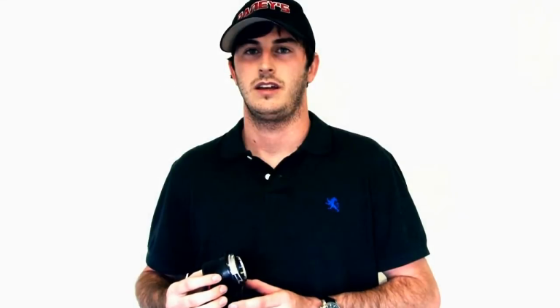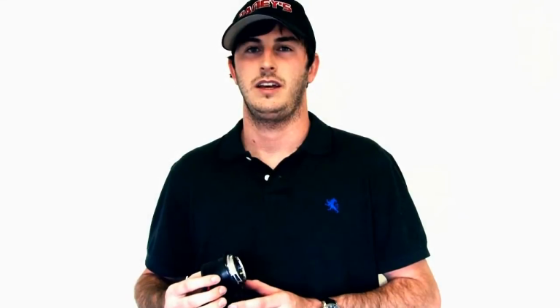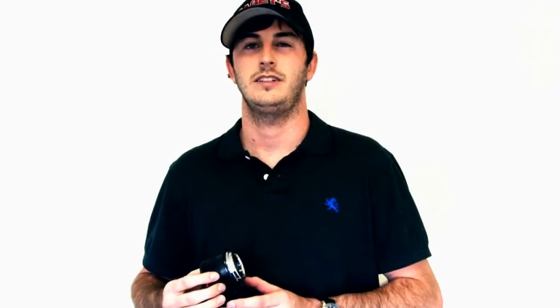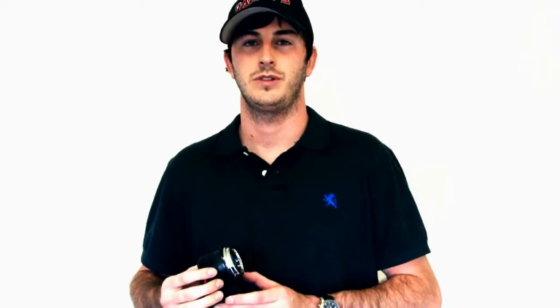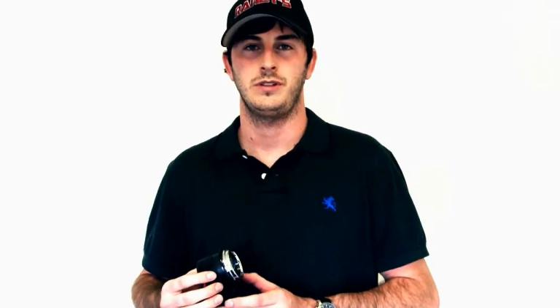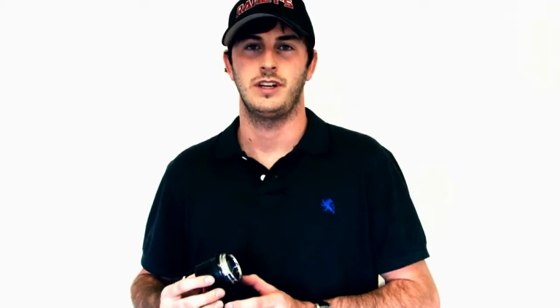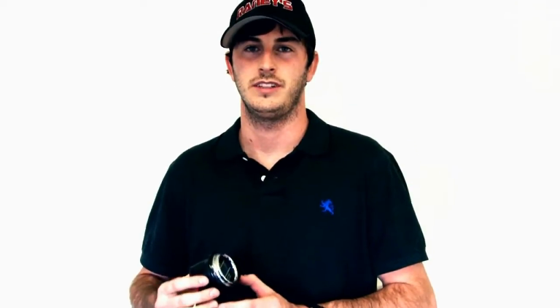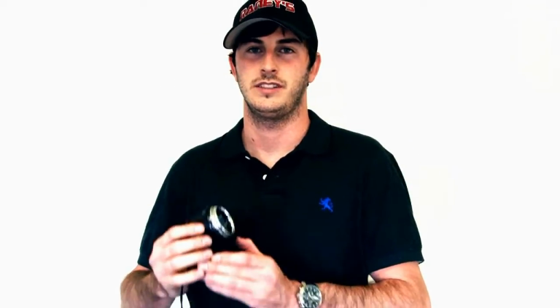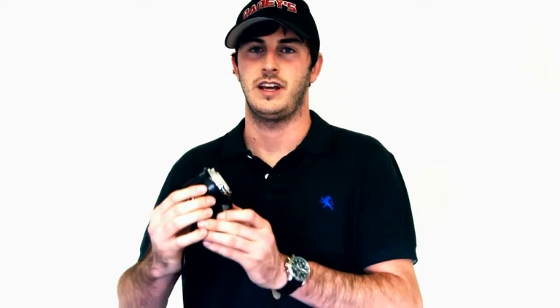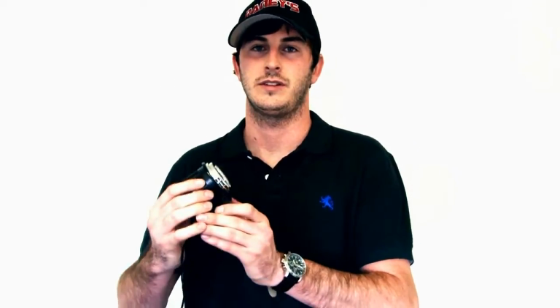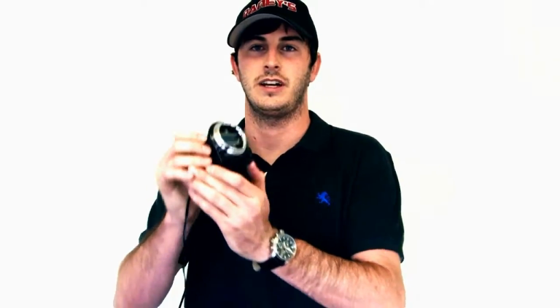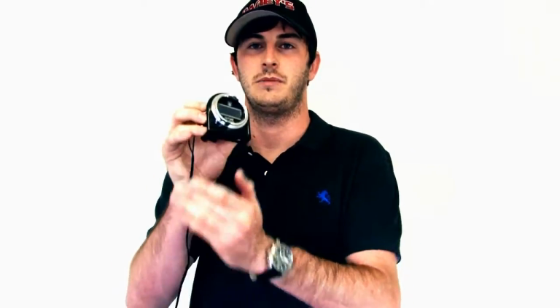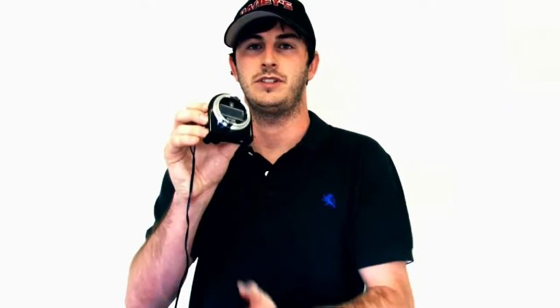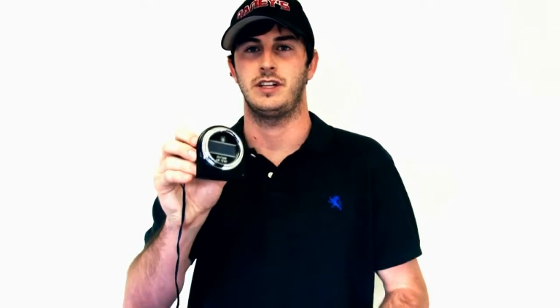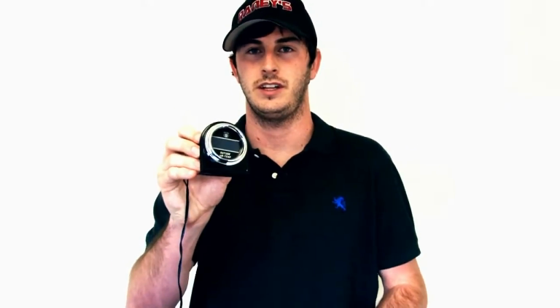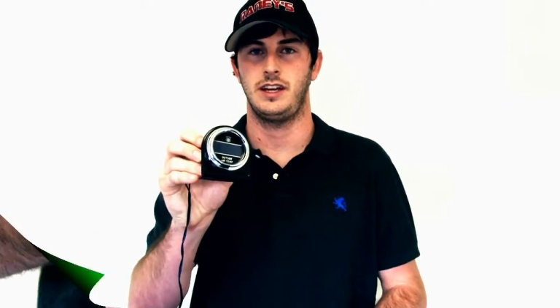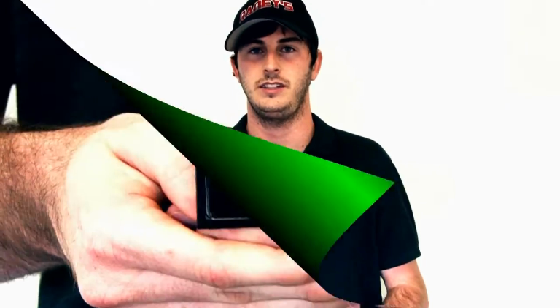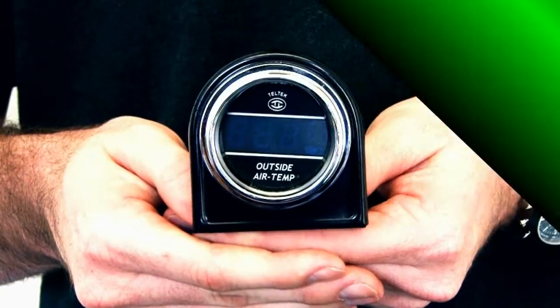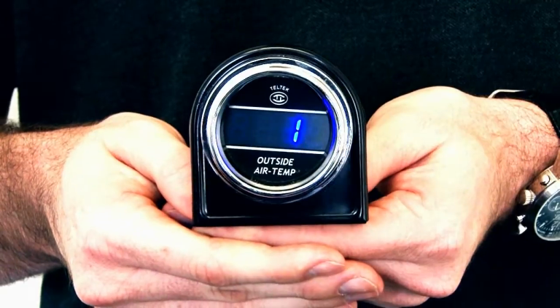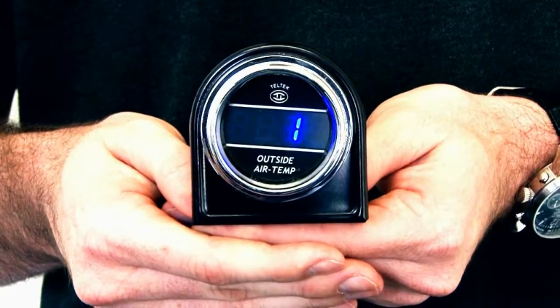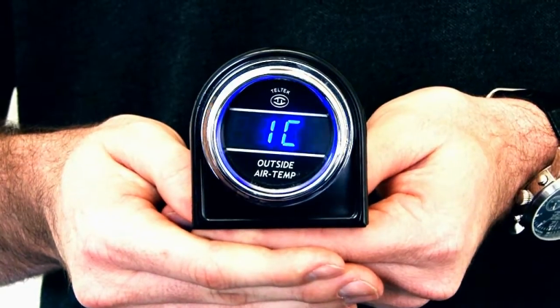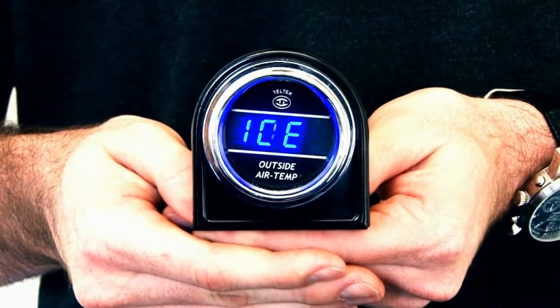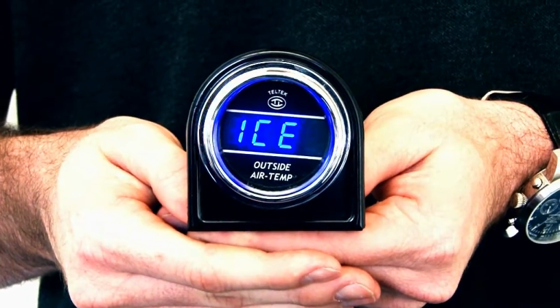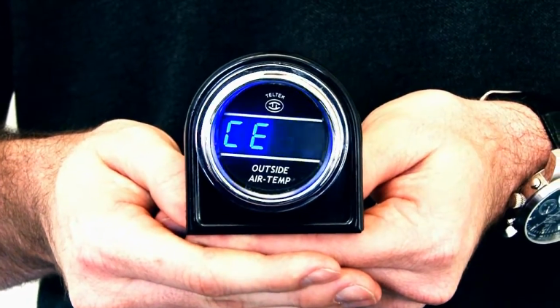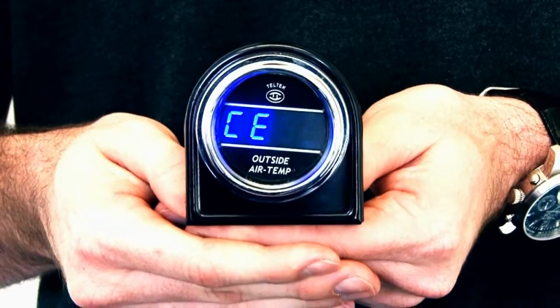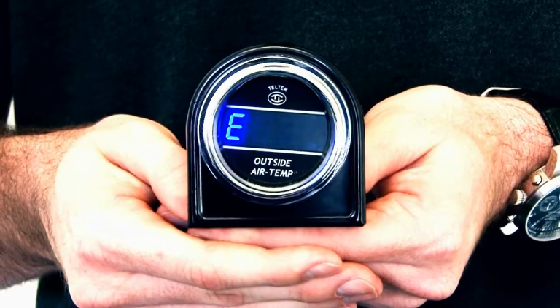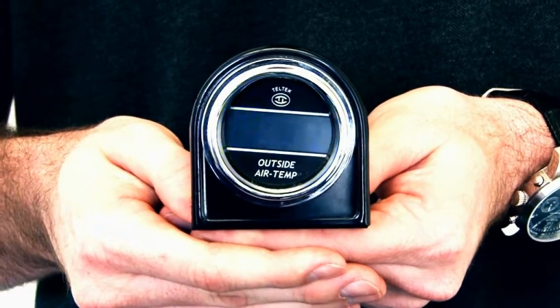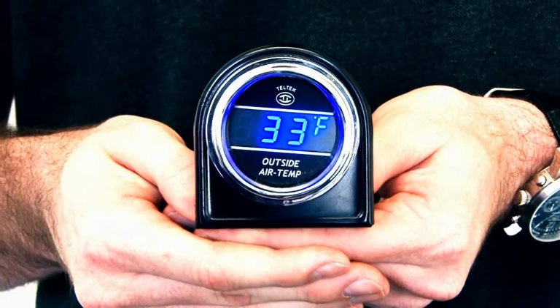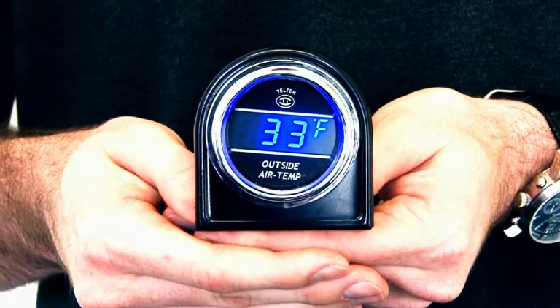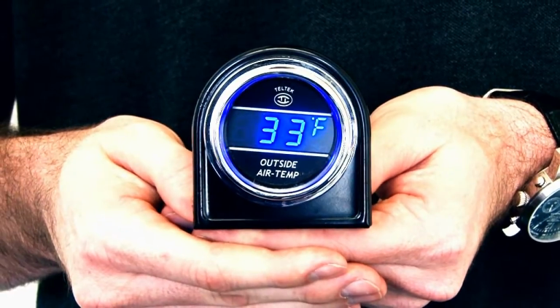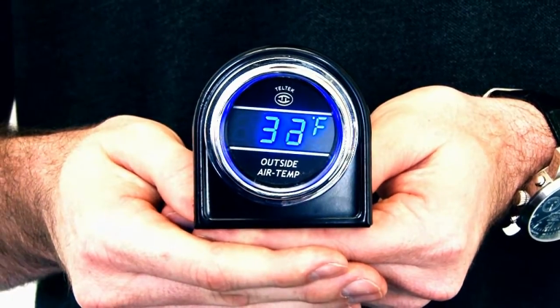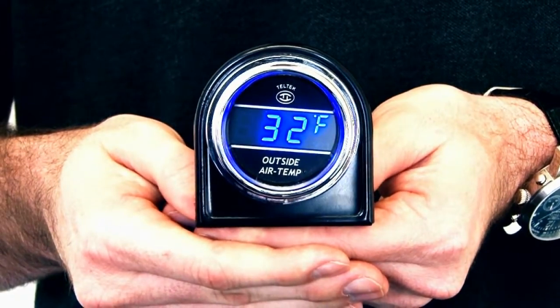Hey guys, I'm Joel, and this is the Outside Temperature Teltec Gauge.